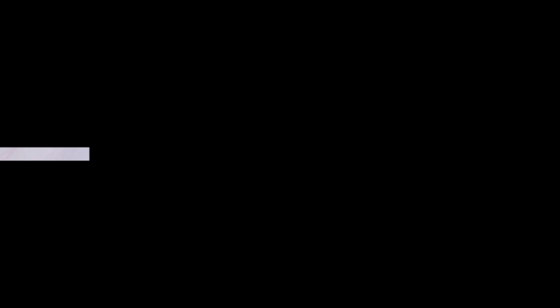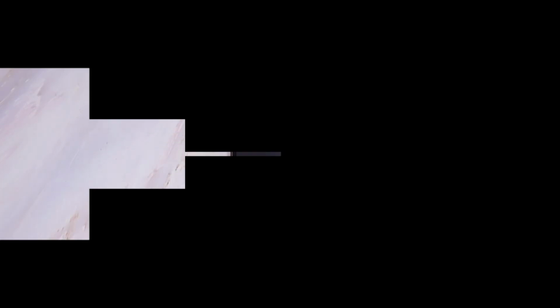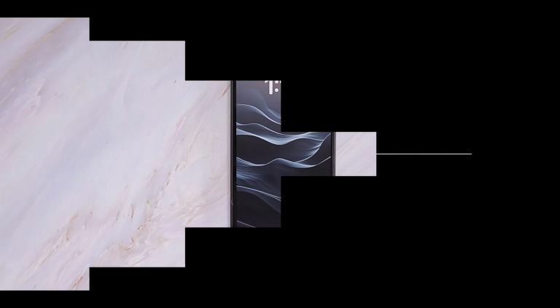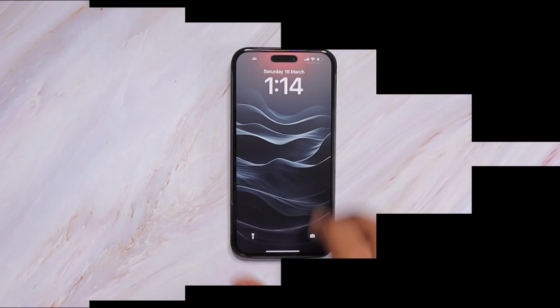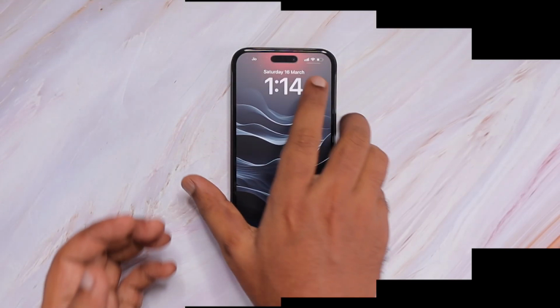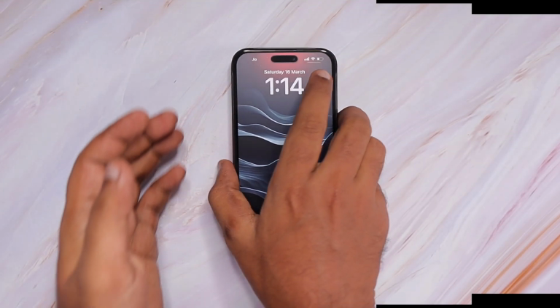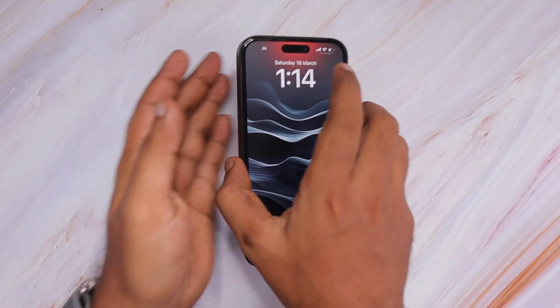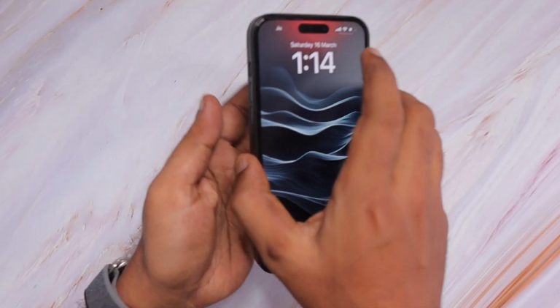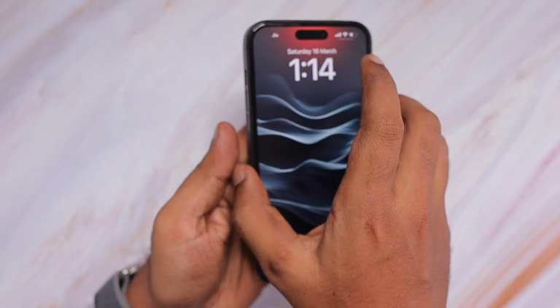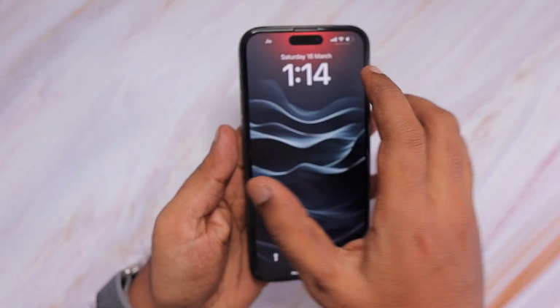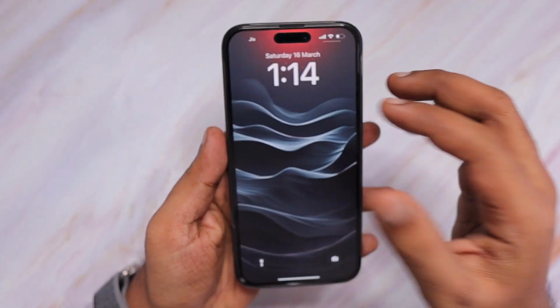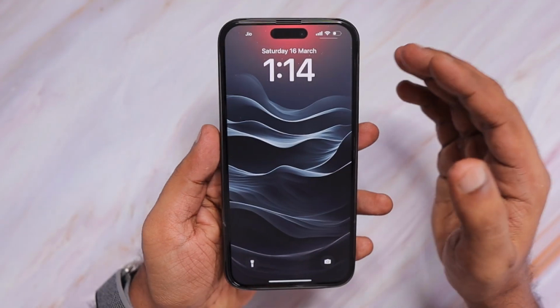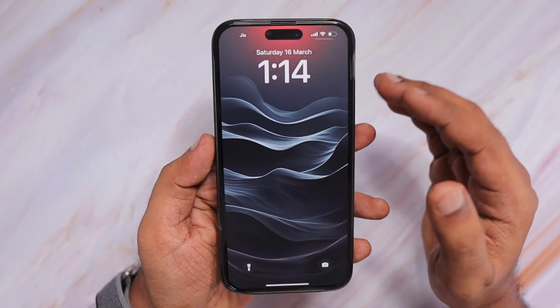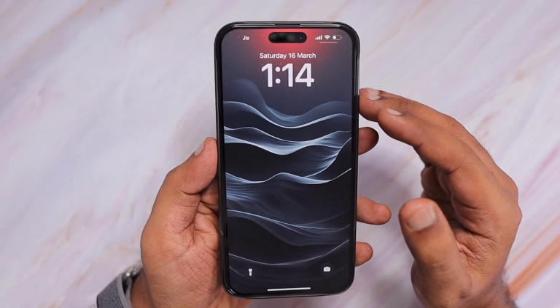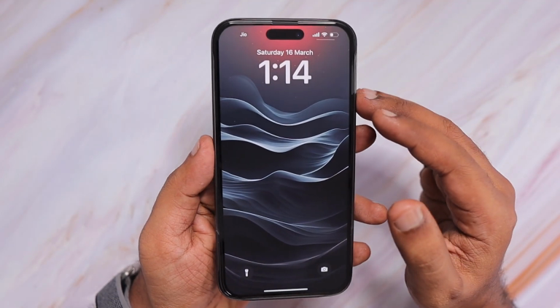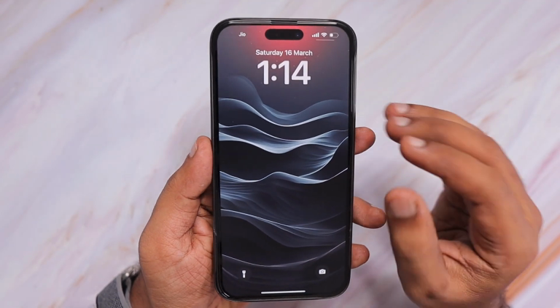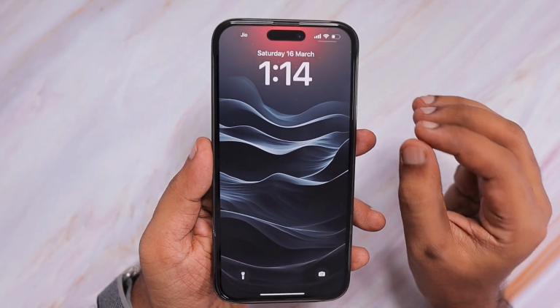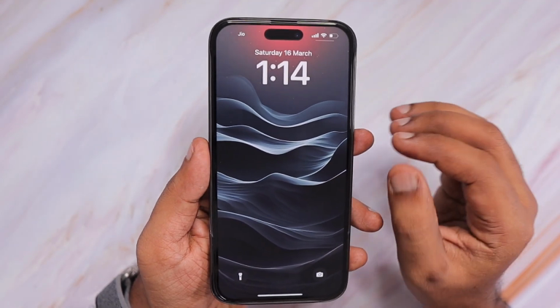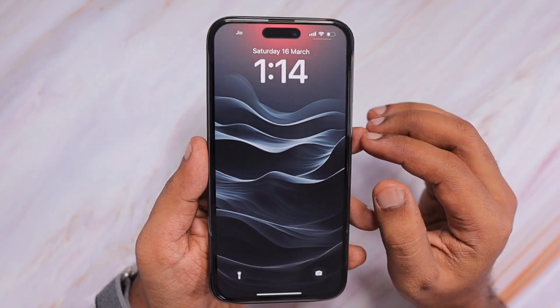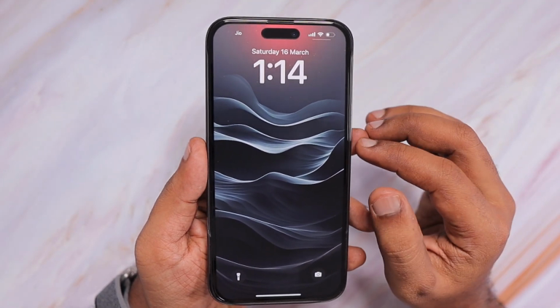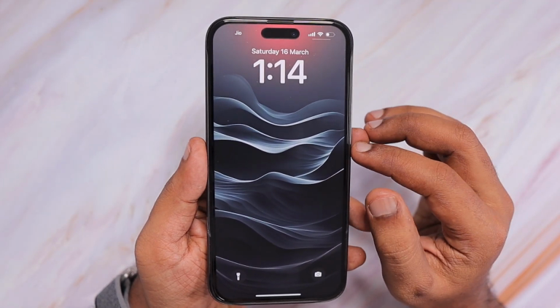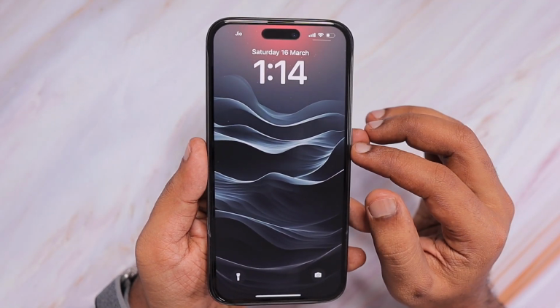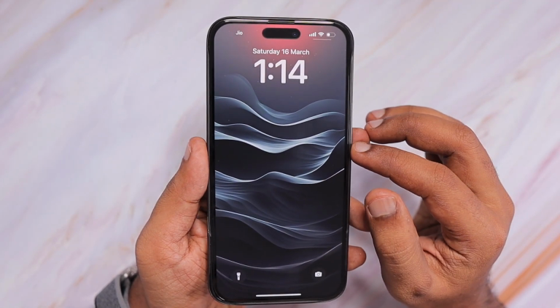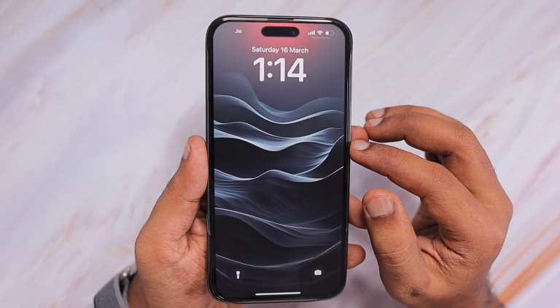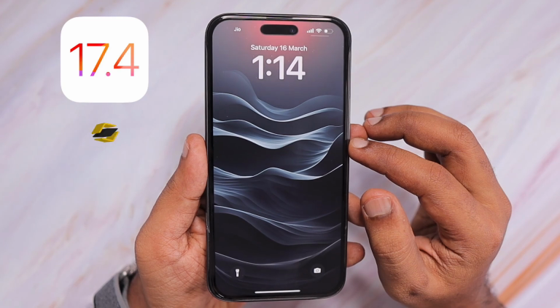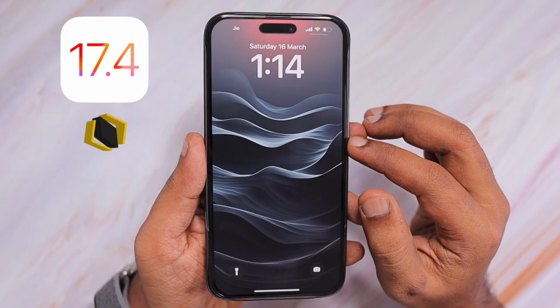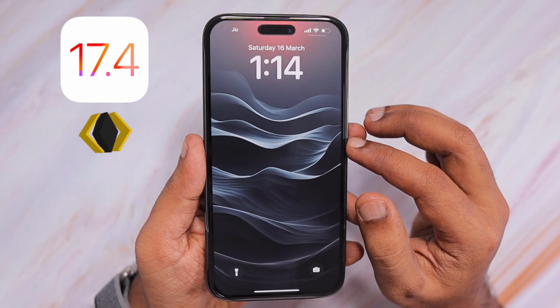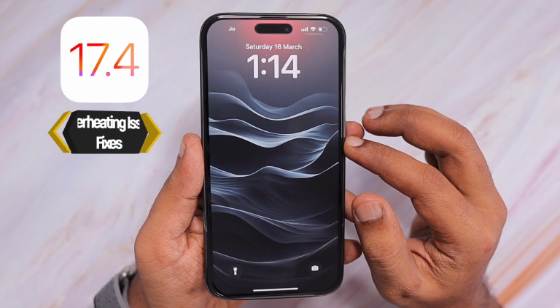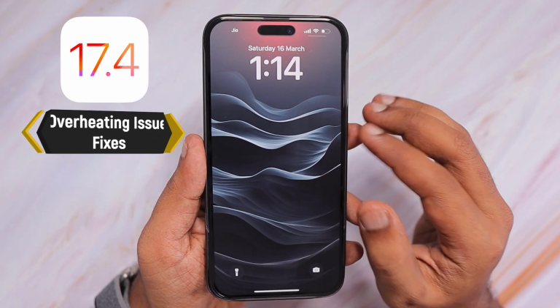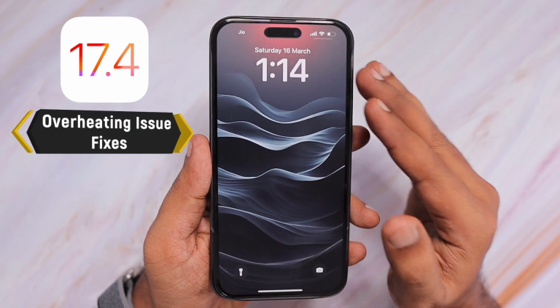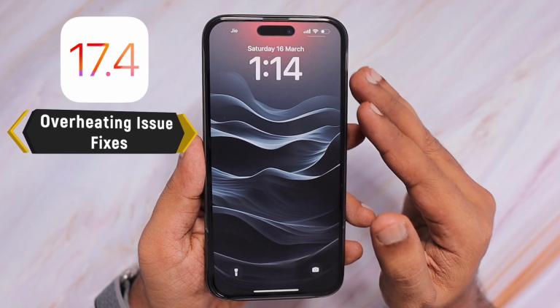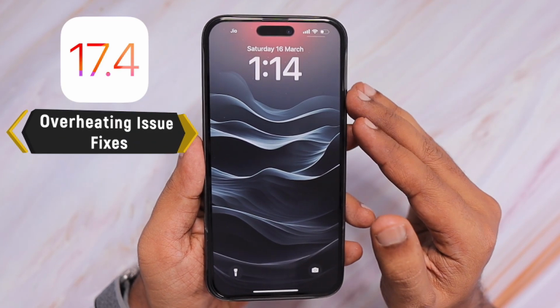Hey guys, how are you doing? In this episode, we are going to see the iOS 17.4 overheating problem on iPhone.